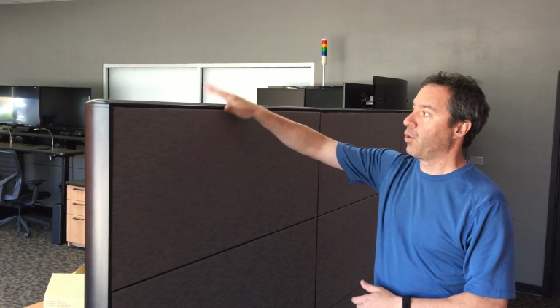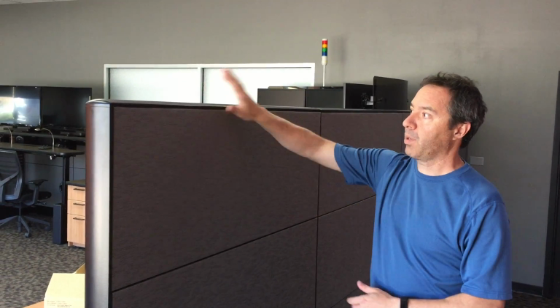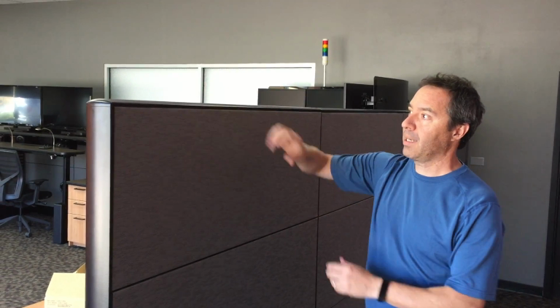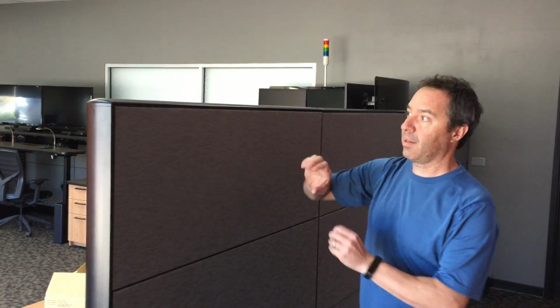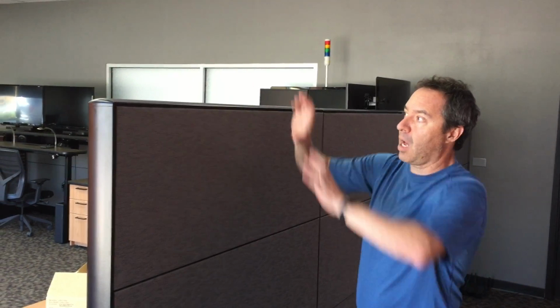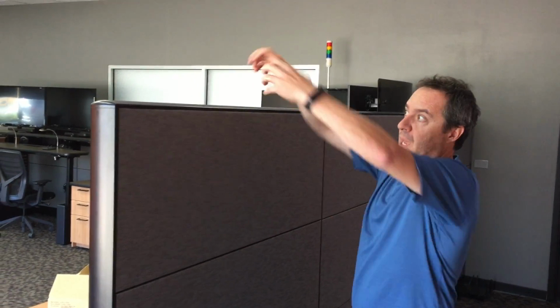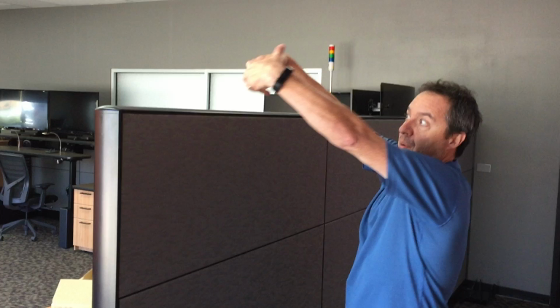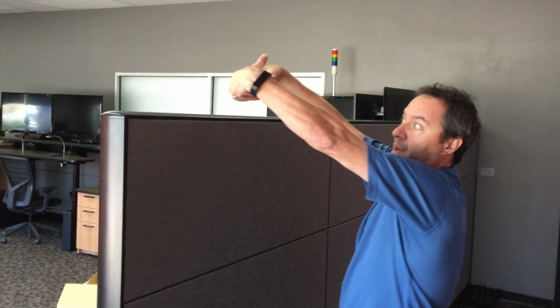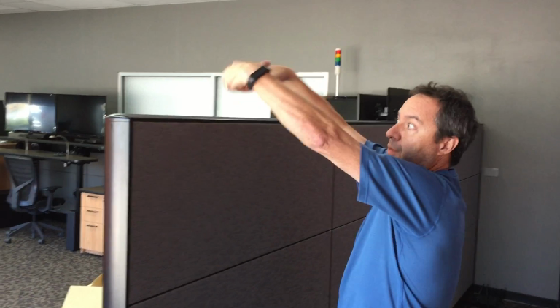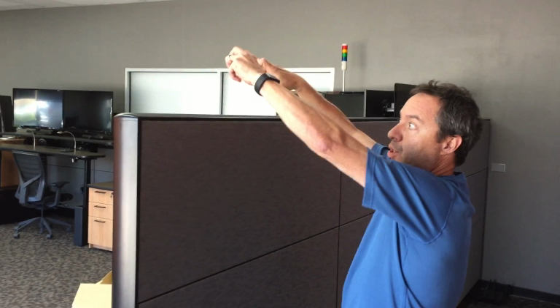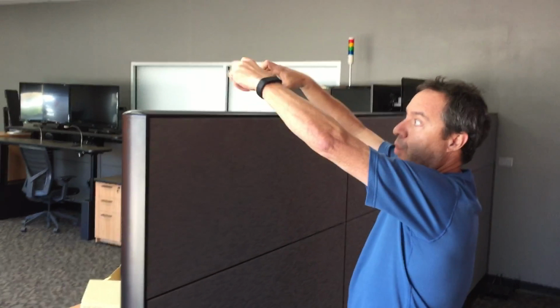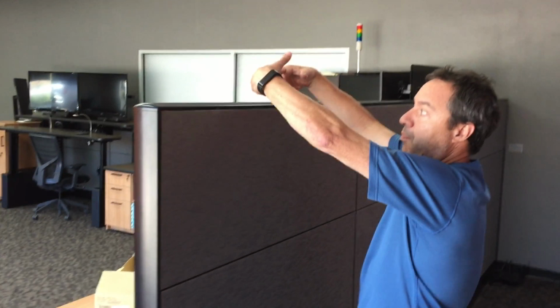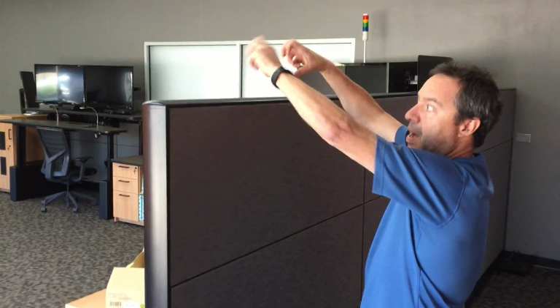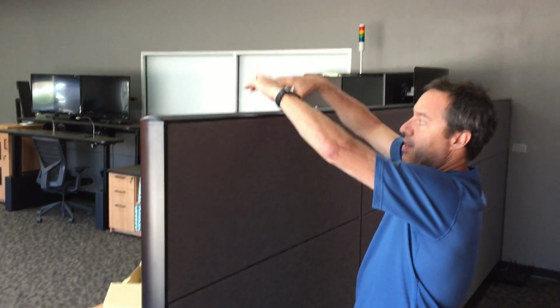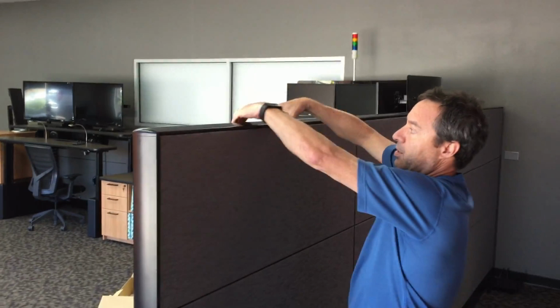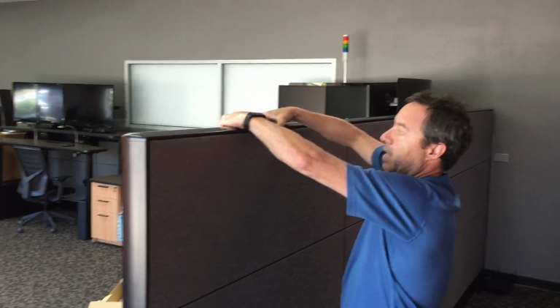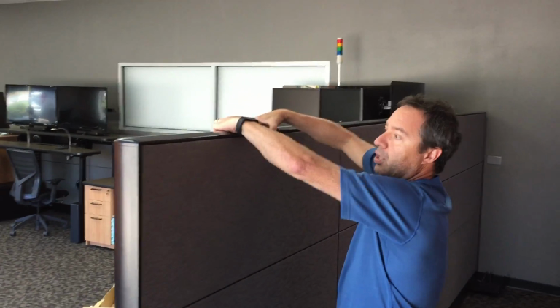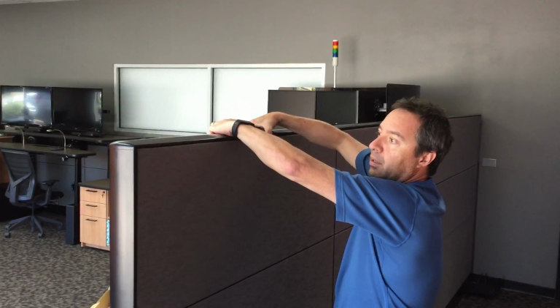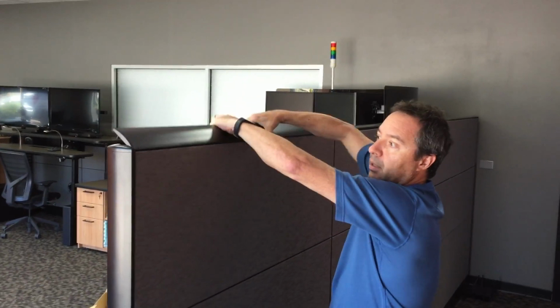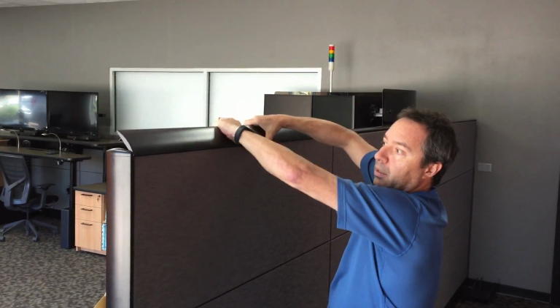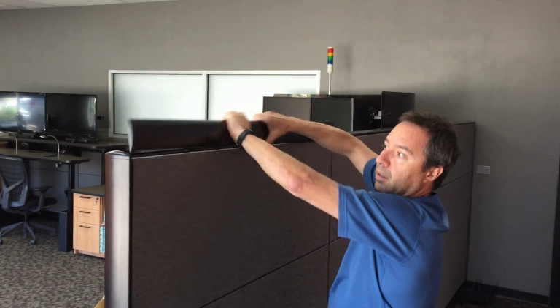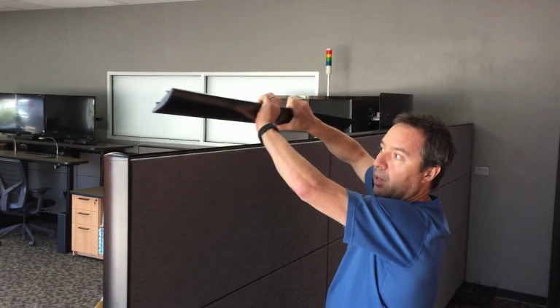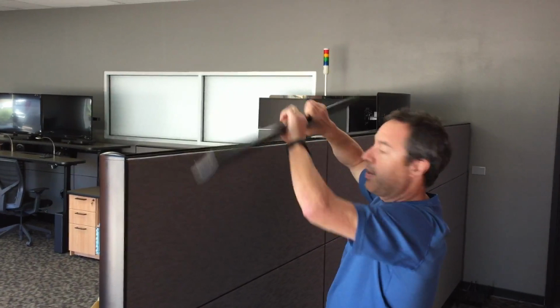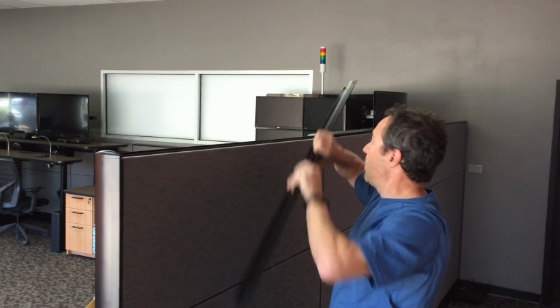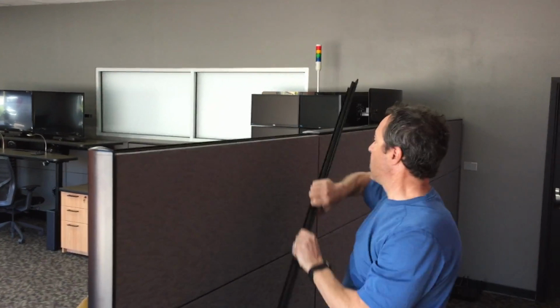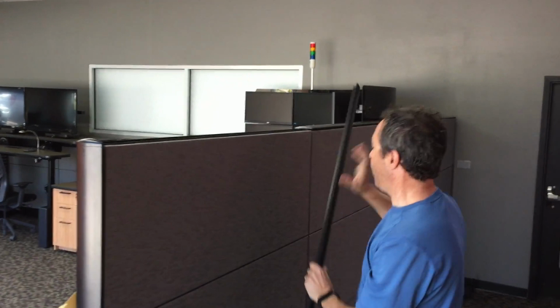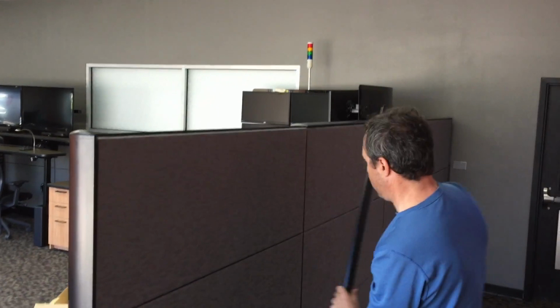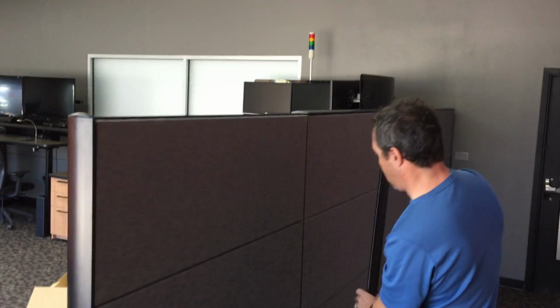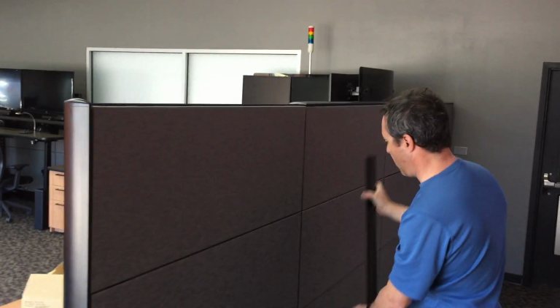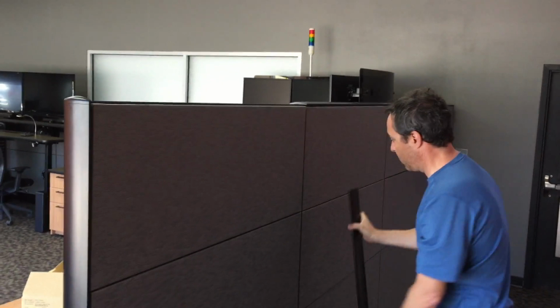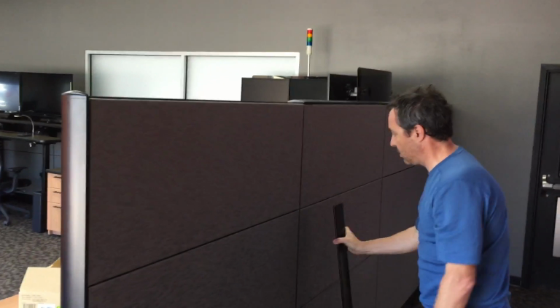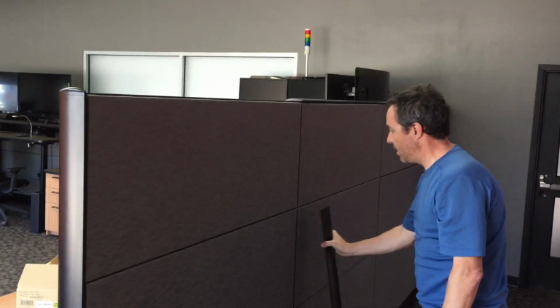First, we've got to get to the top cap. I'm going to kind of reach over and pop it in this direction. That comes off — I just set them off to the side.